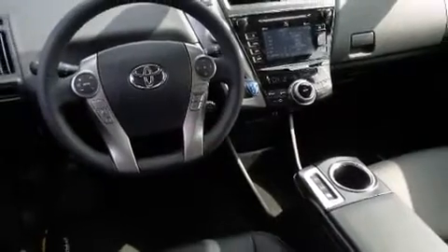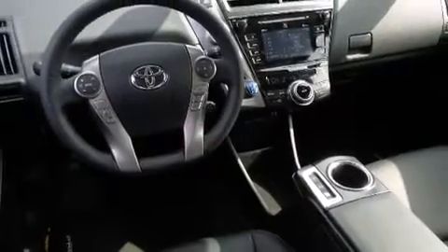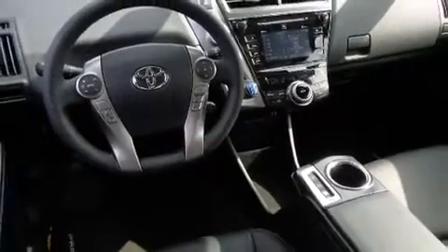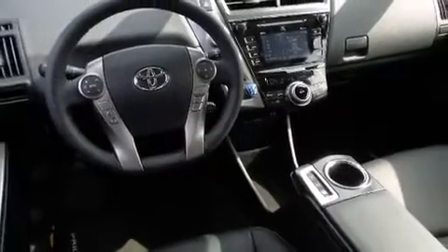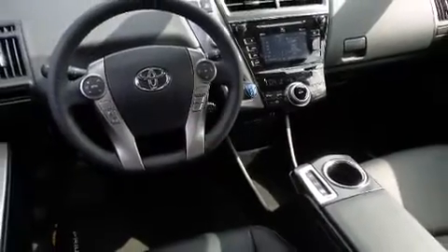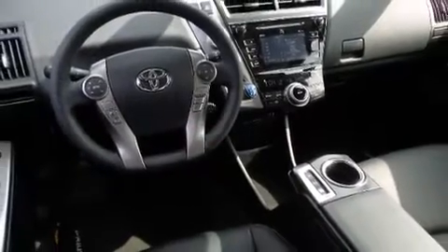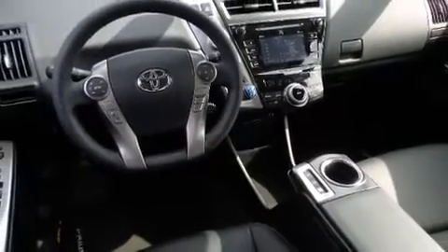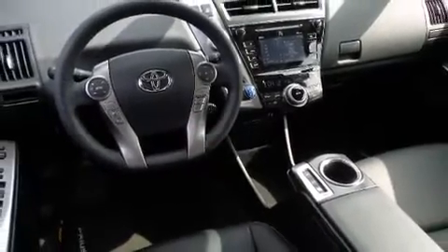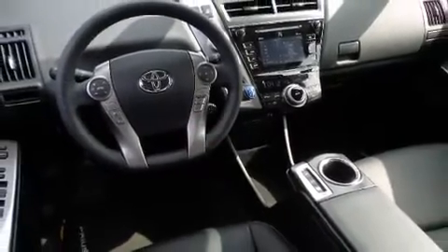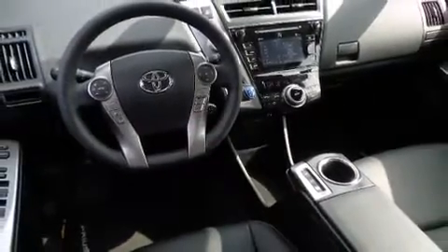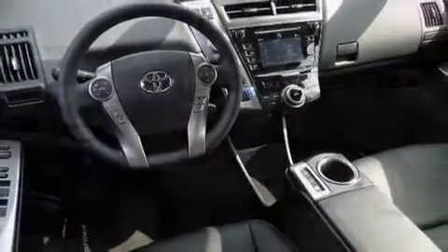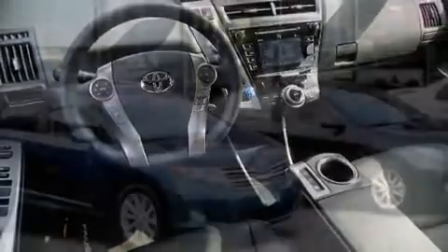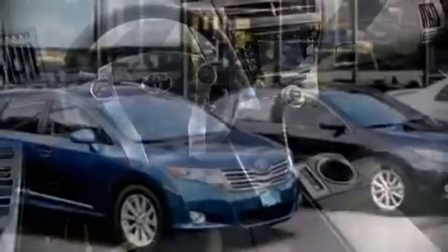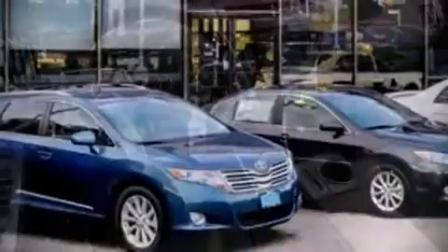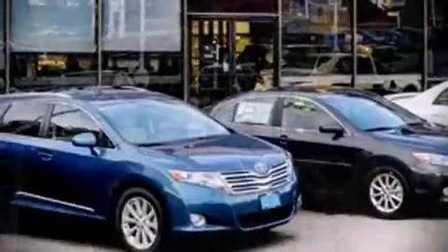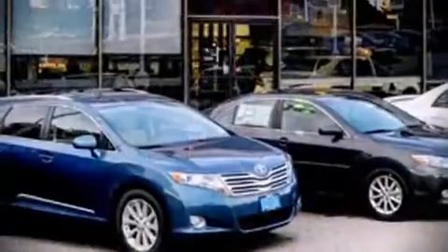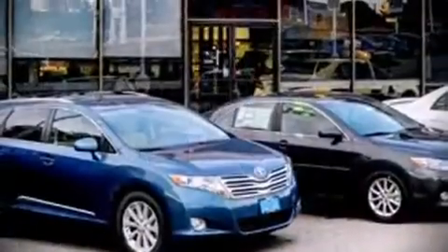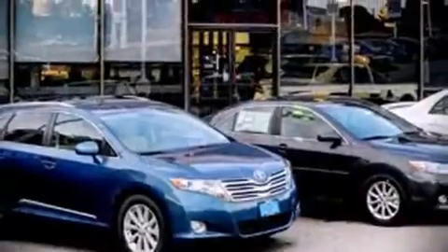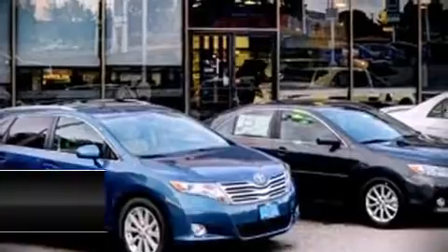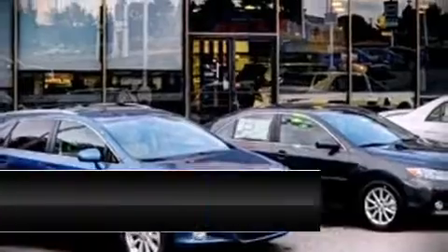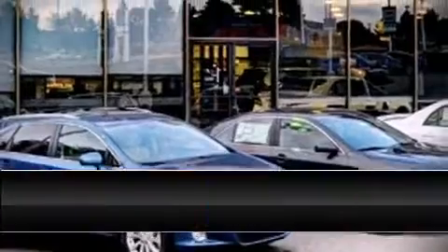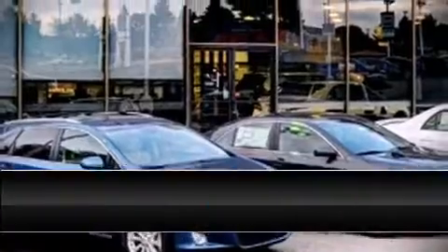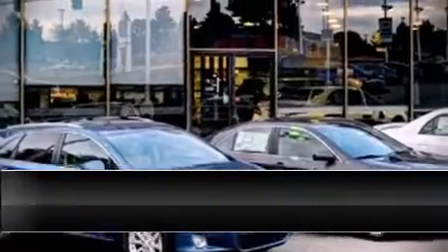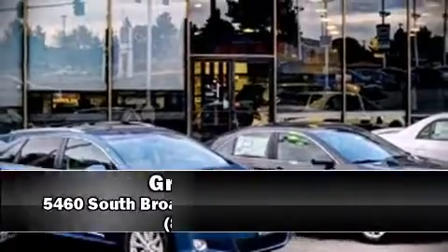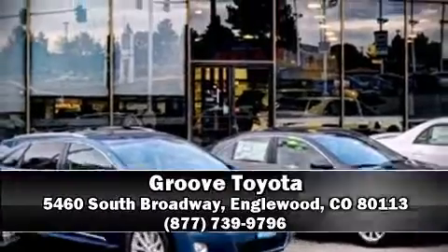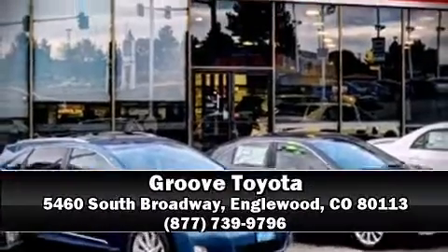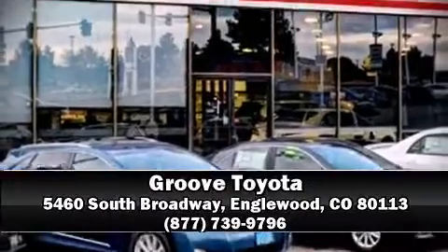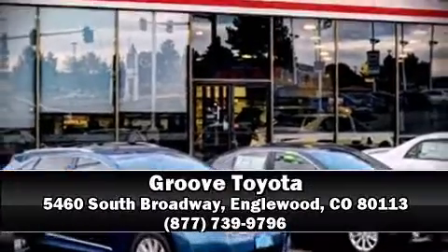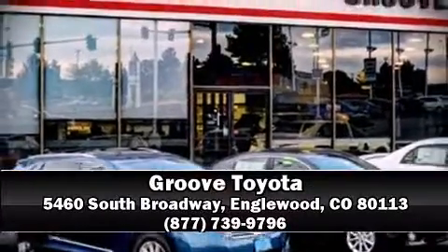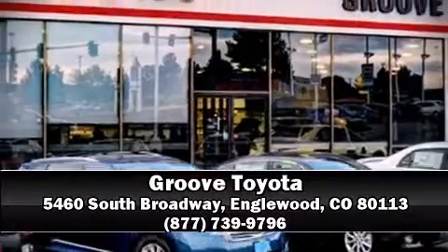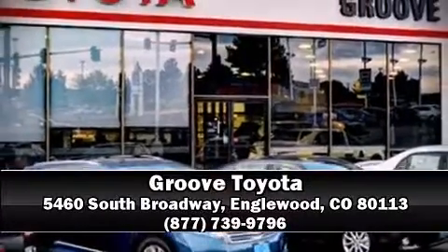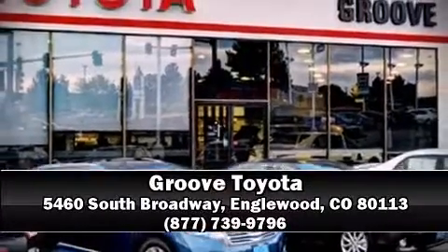Our team is professional and we offer a no-pressure environment. We are here to help you.